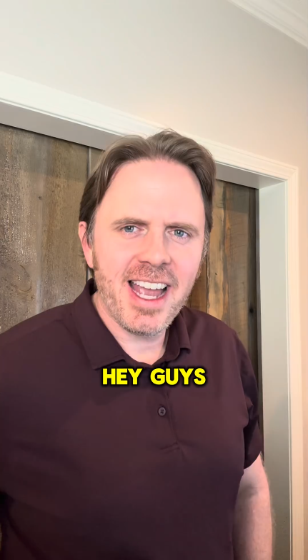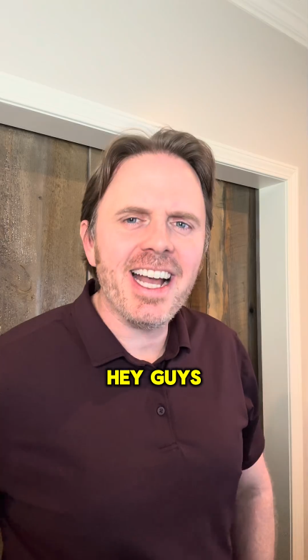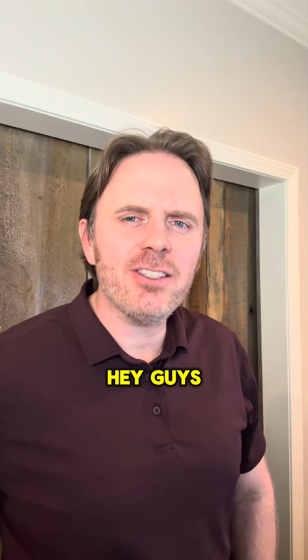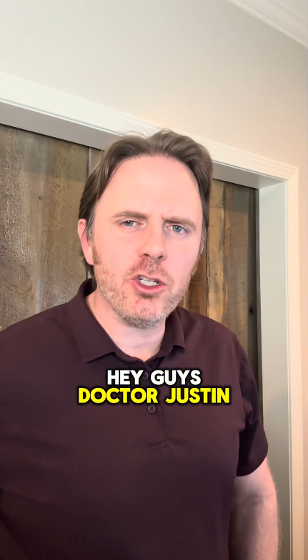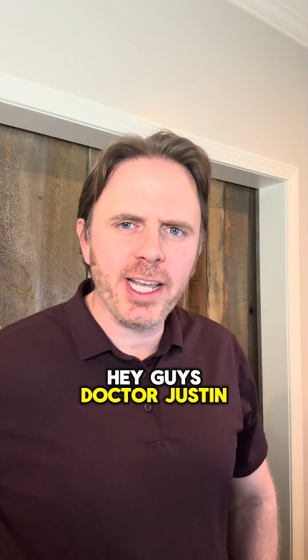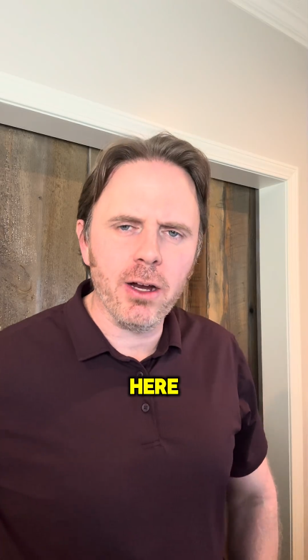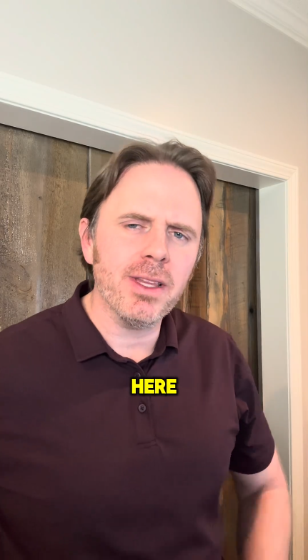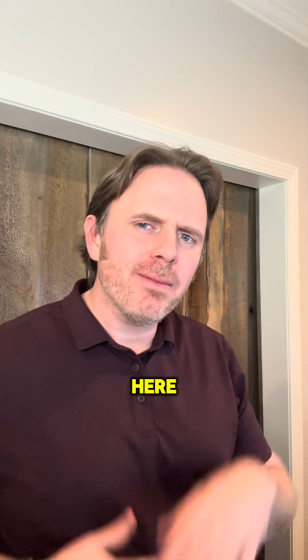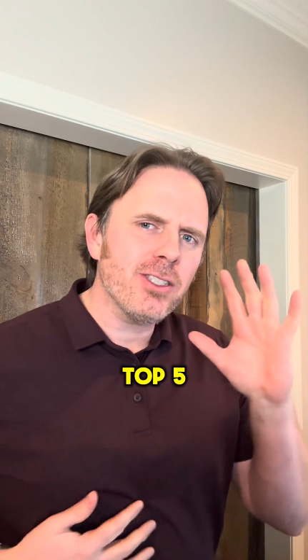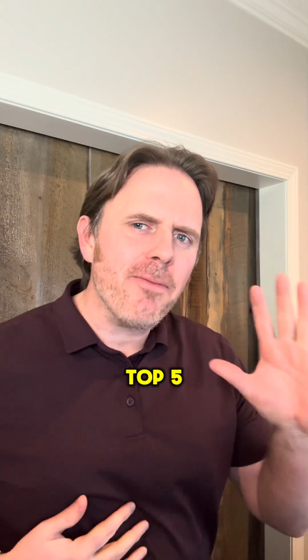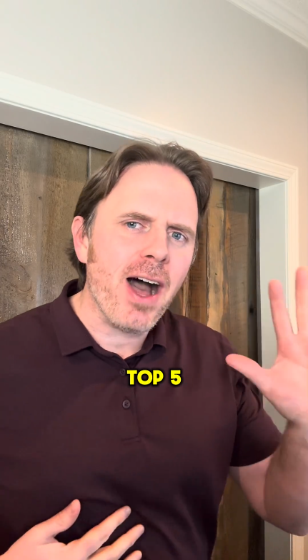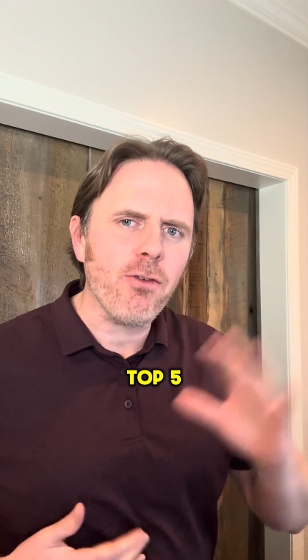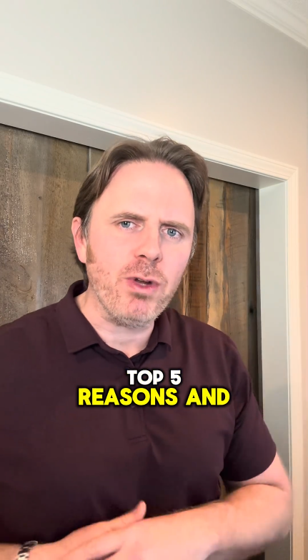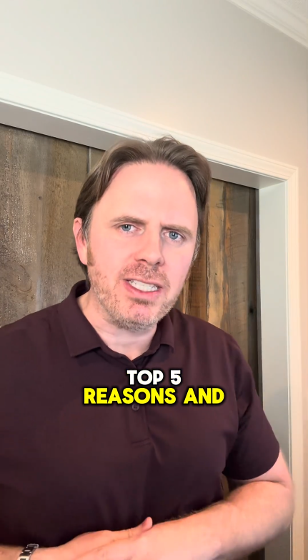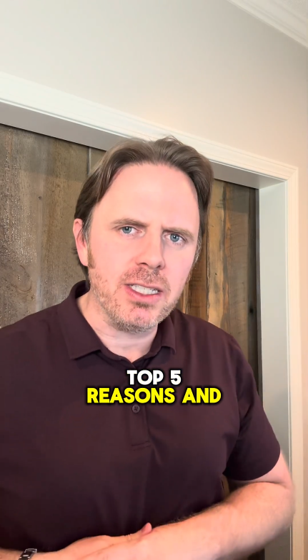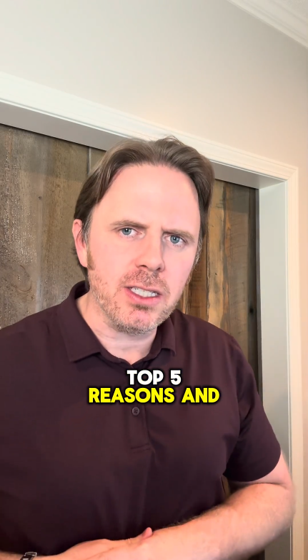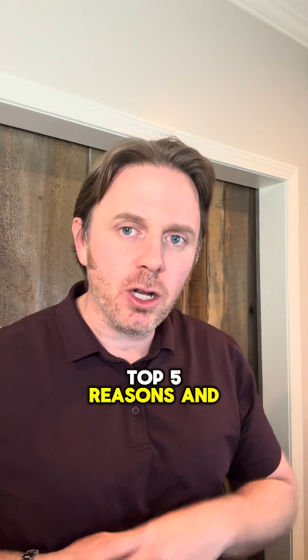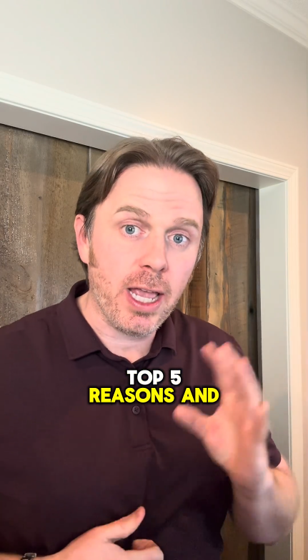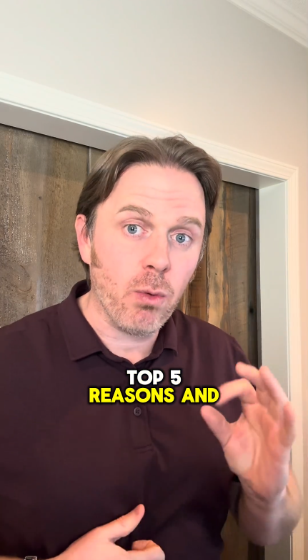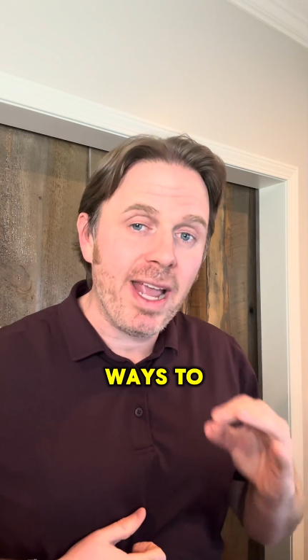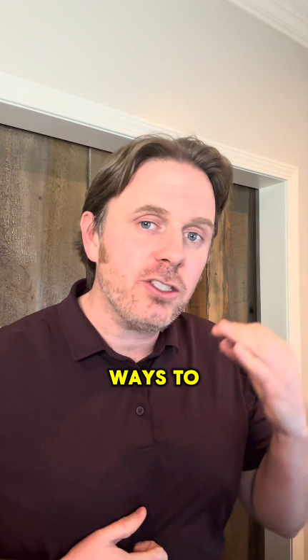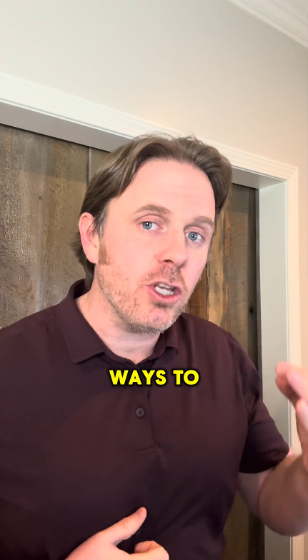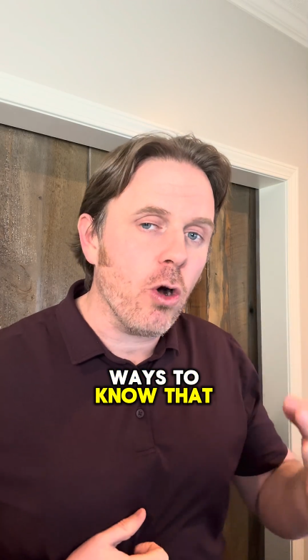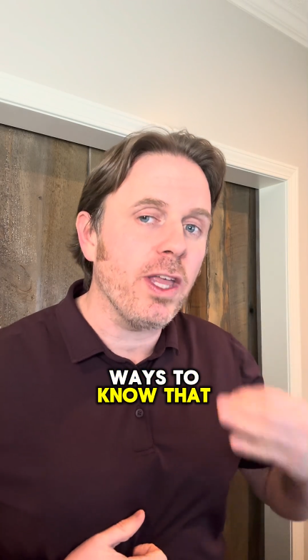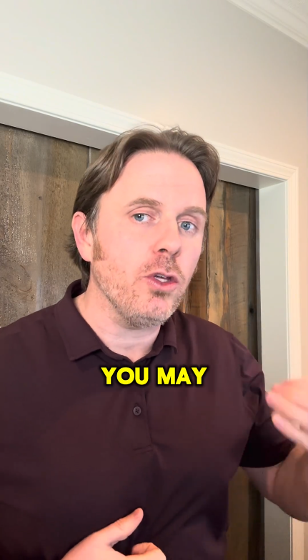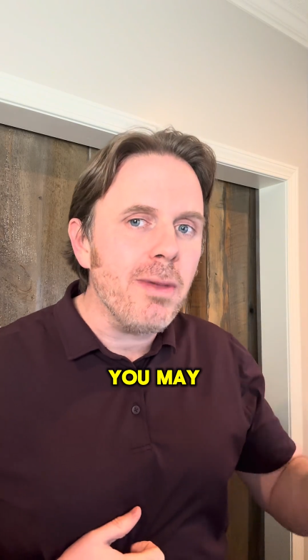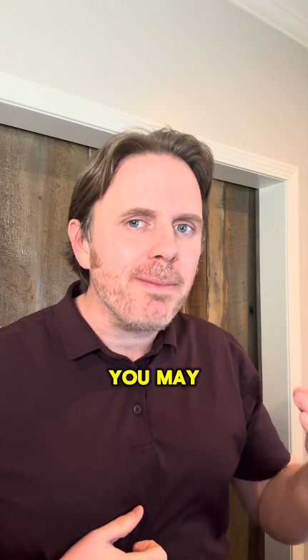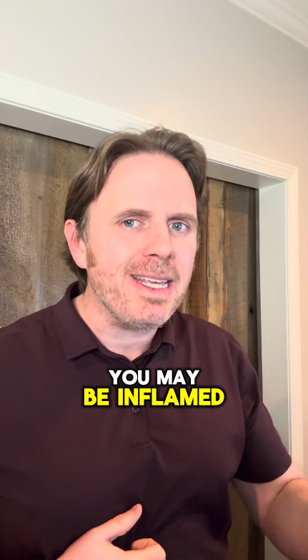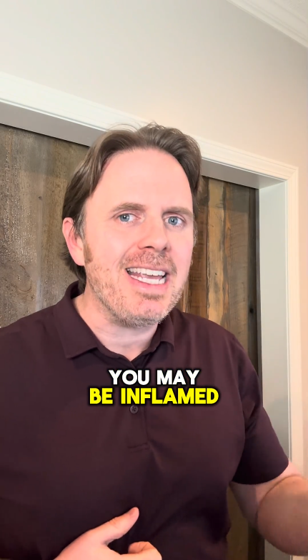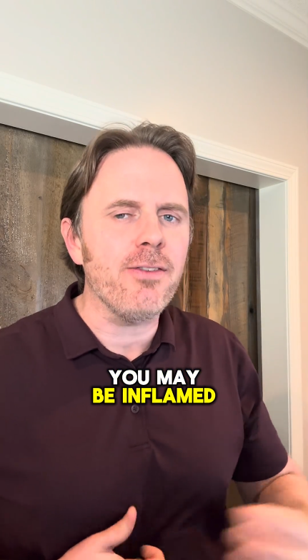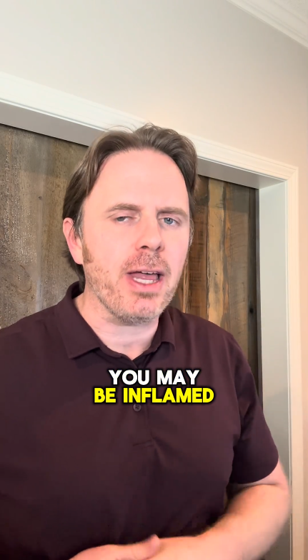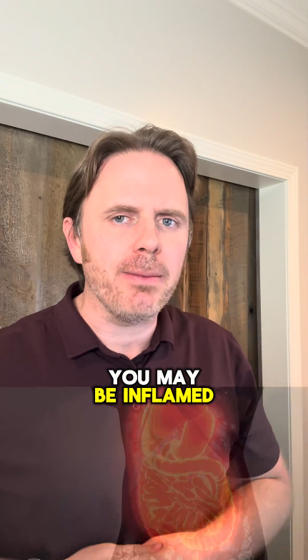Hey guys, Dr. J here. Top five reasons and ways to know that you may be inflamed.